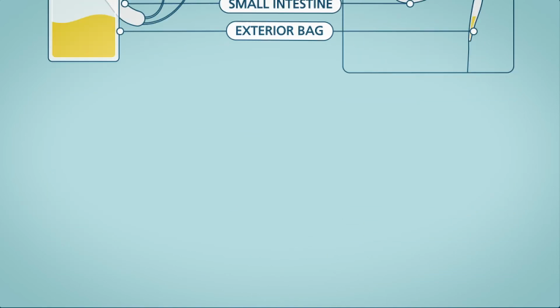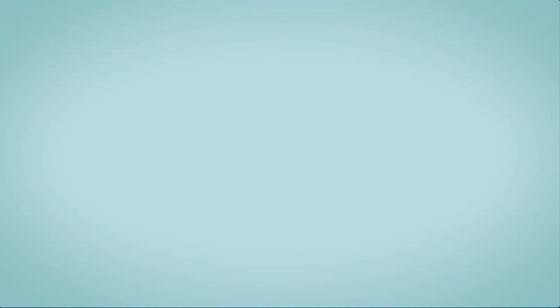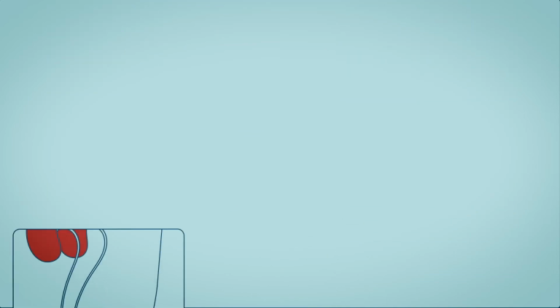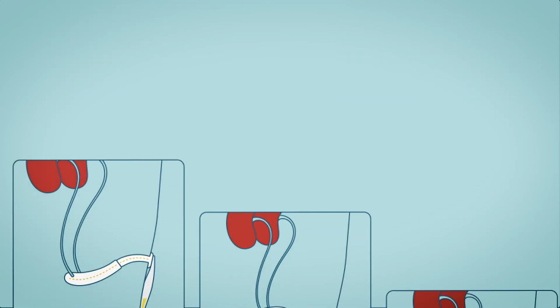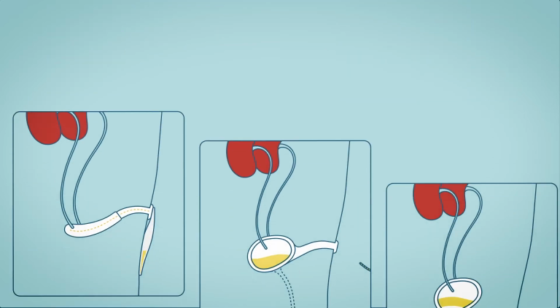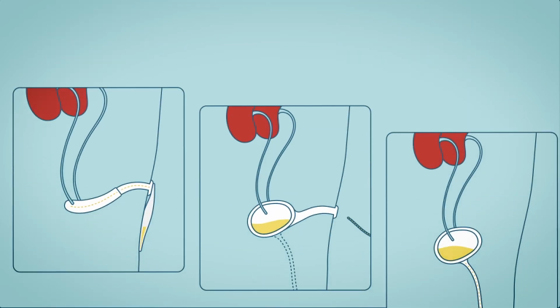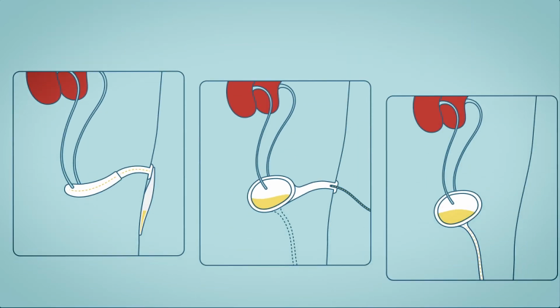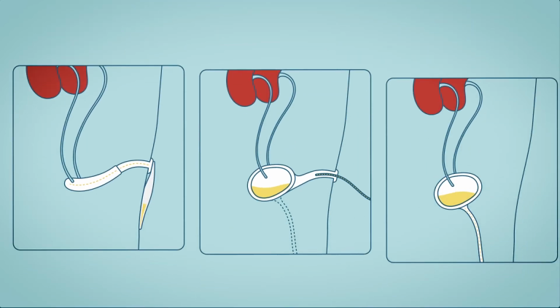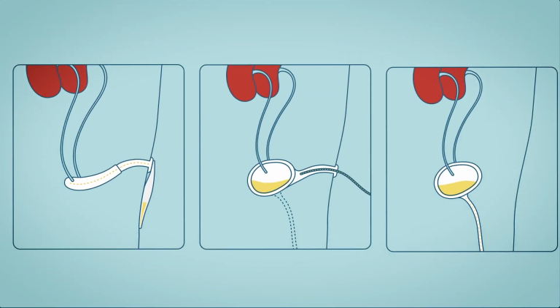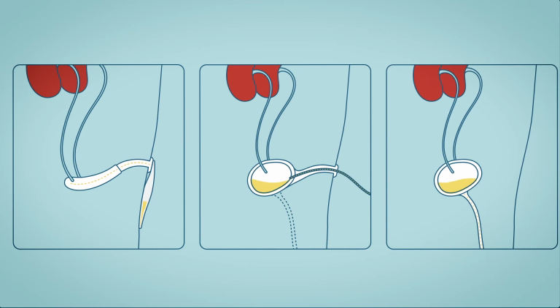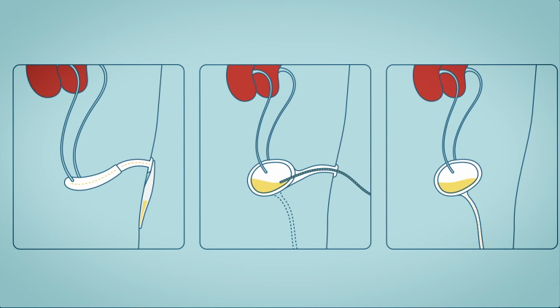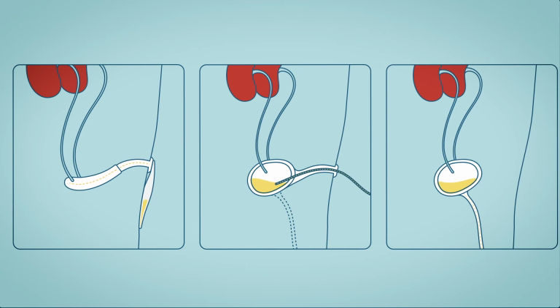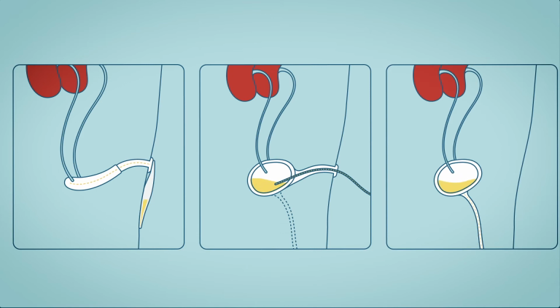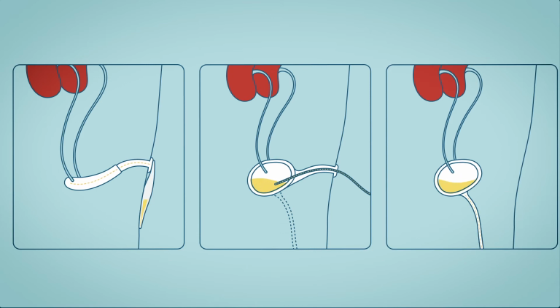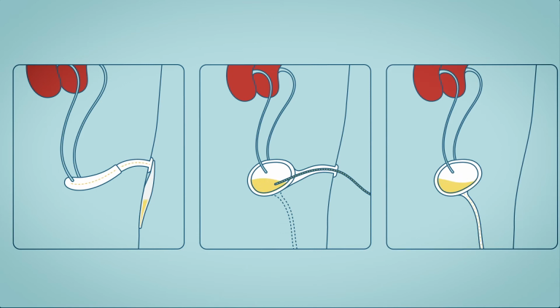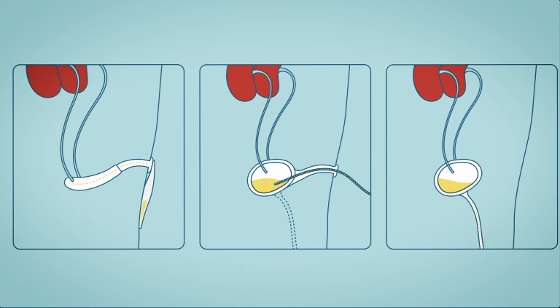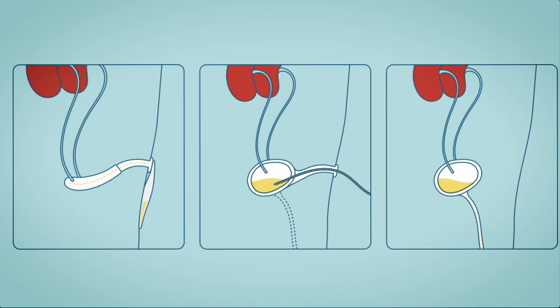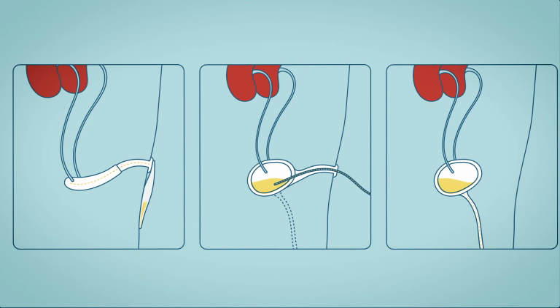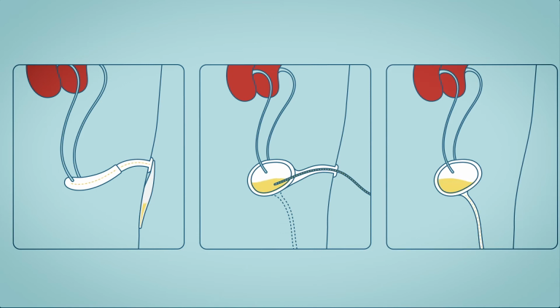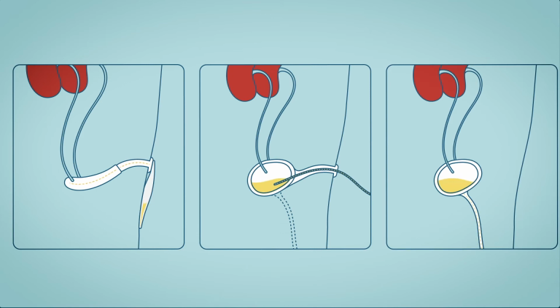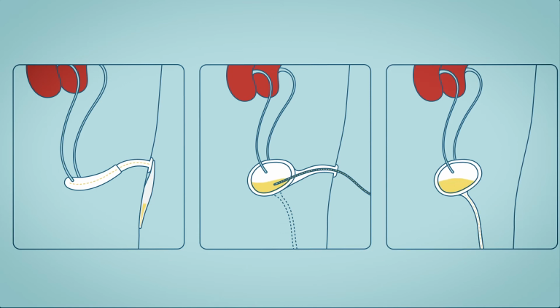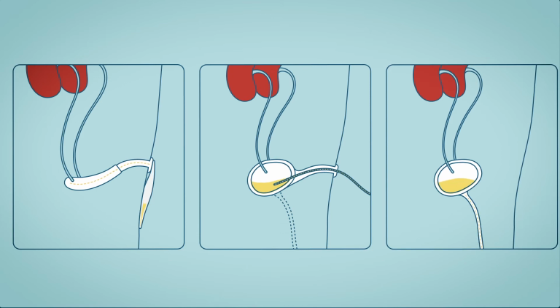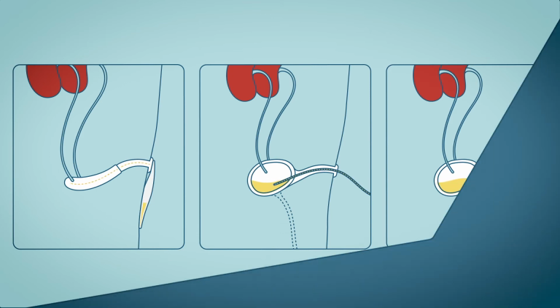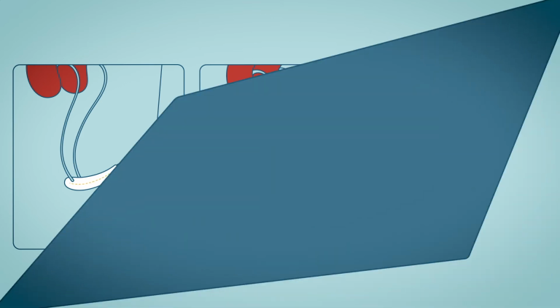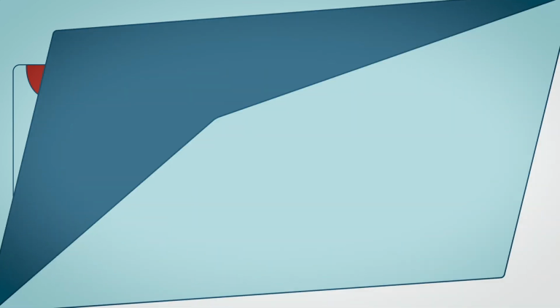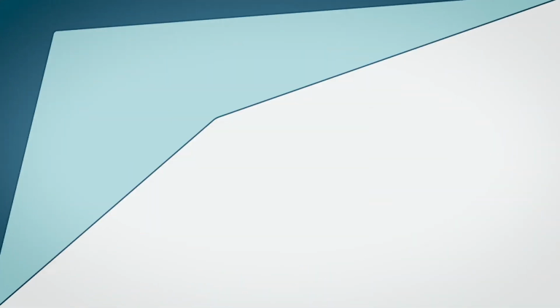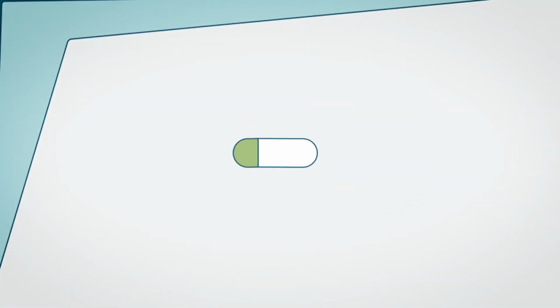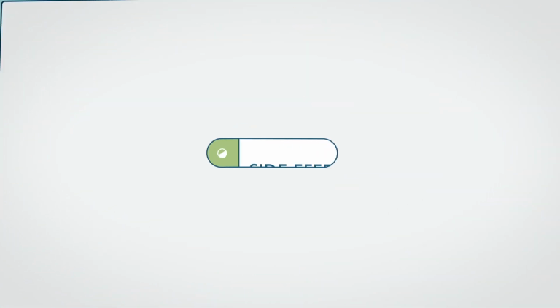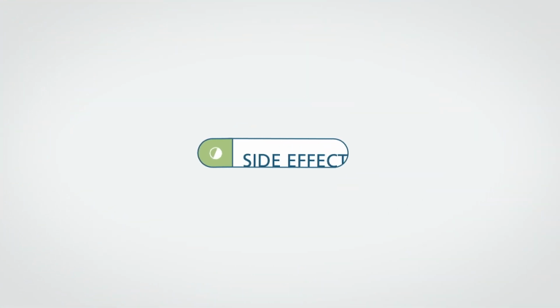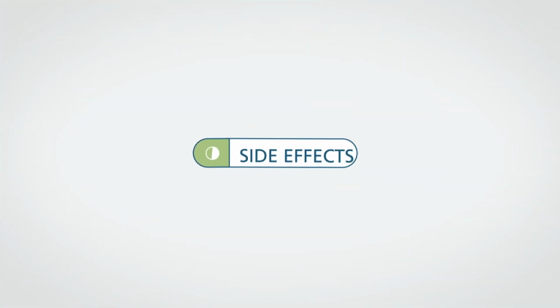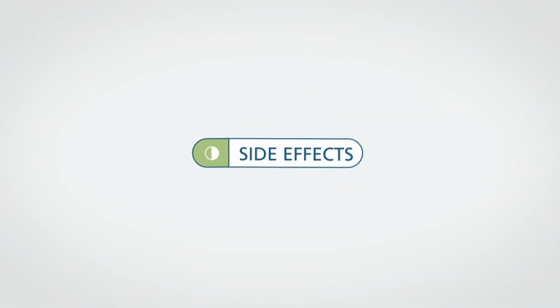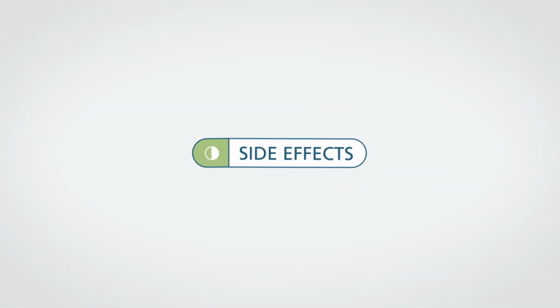Most people are happy with their urinary diversions and can develop a new routine. Urinary diversion problems can happen, though.